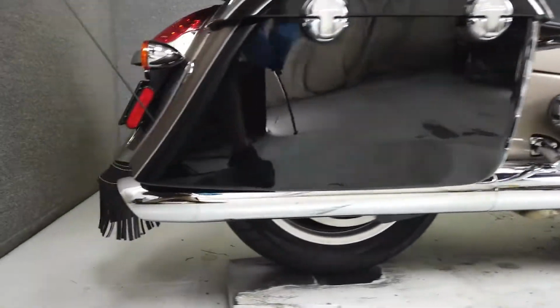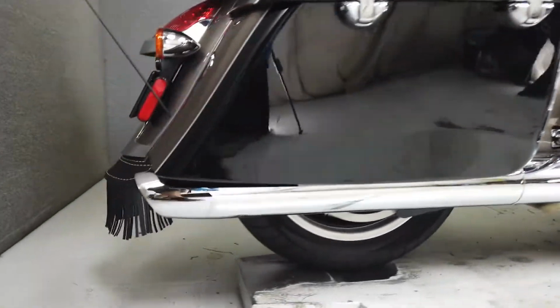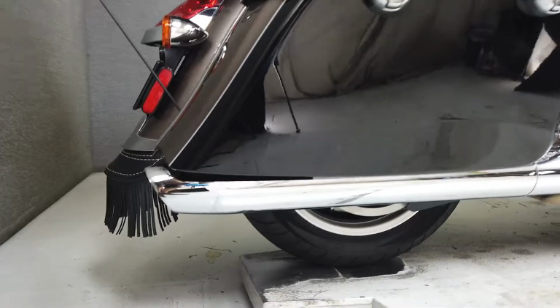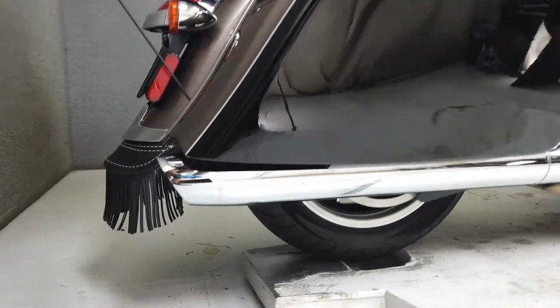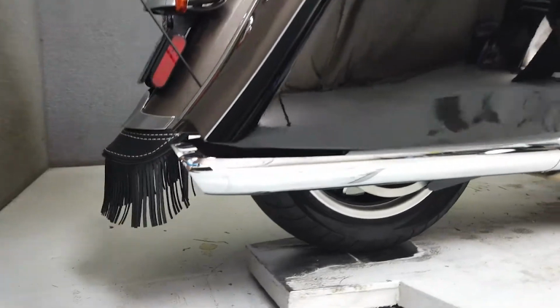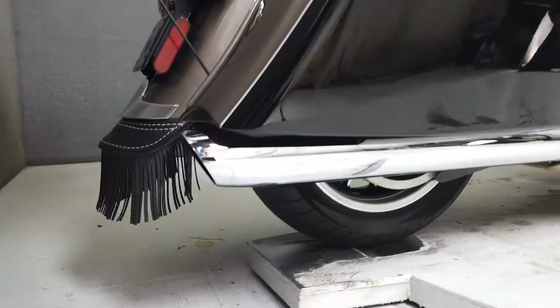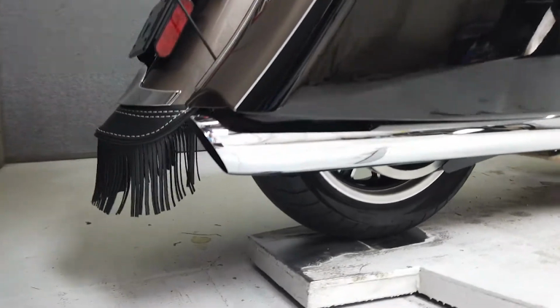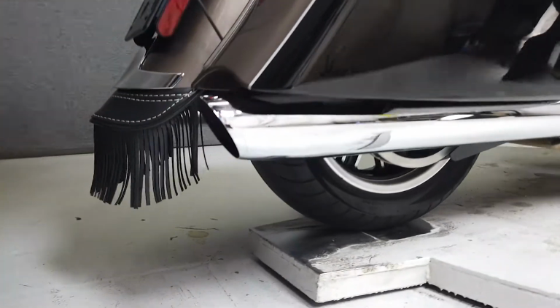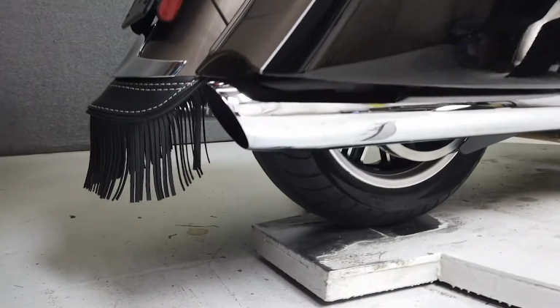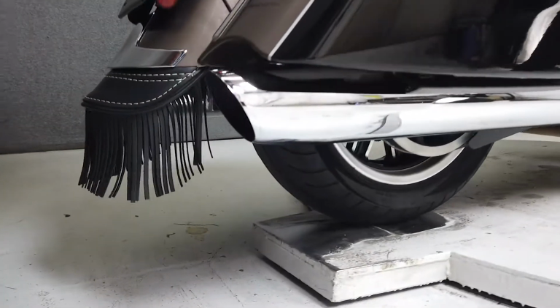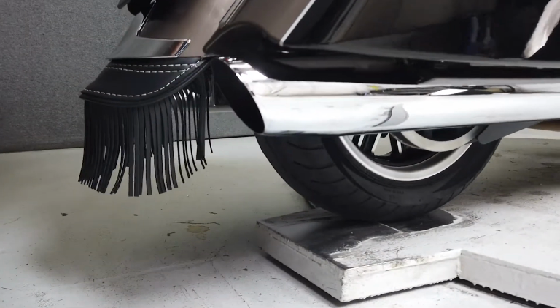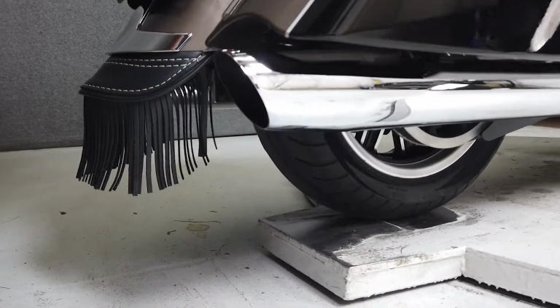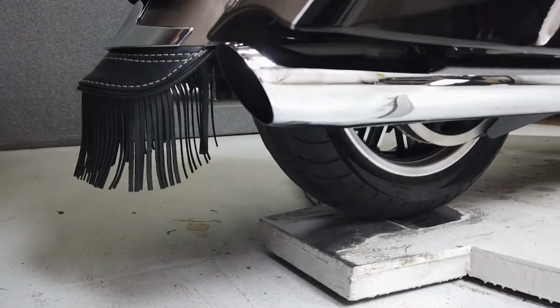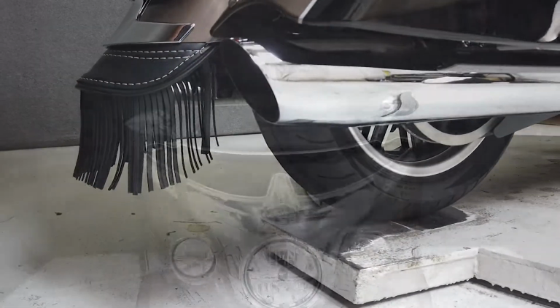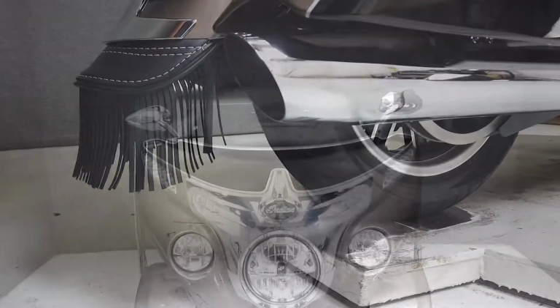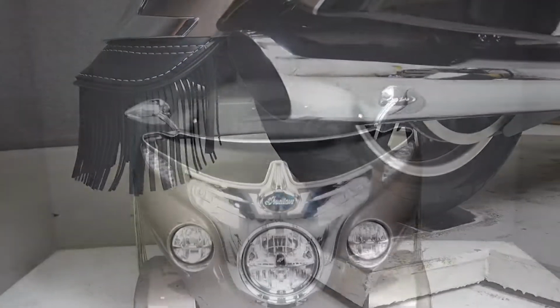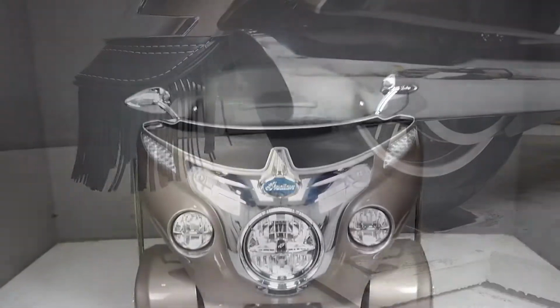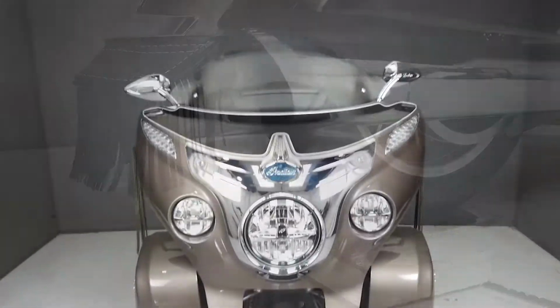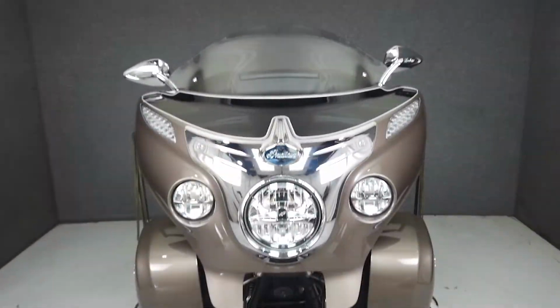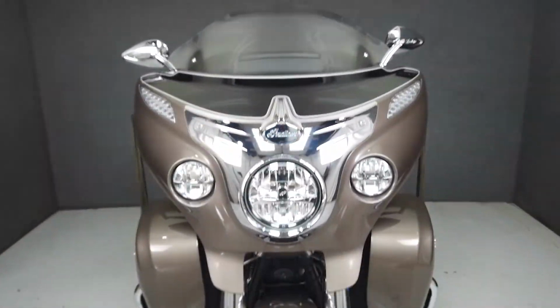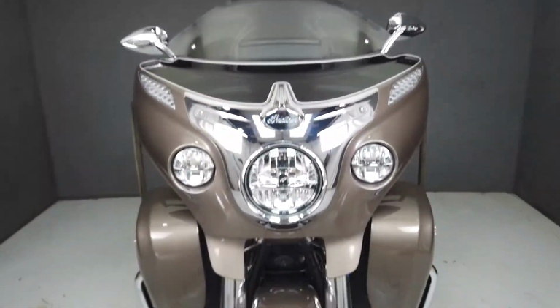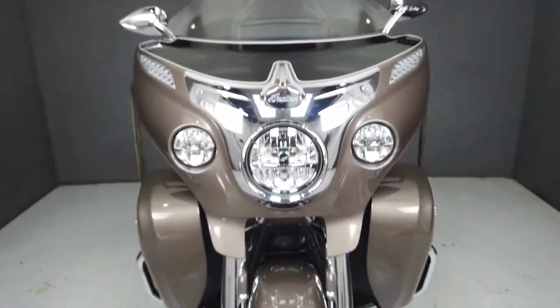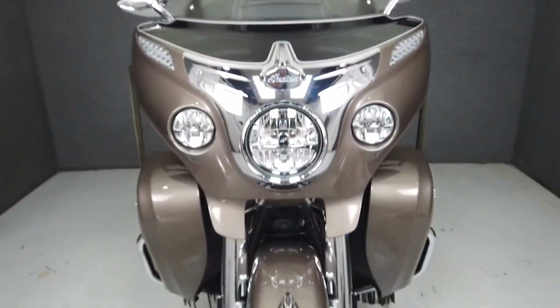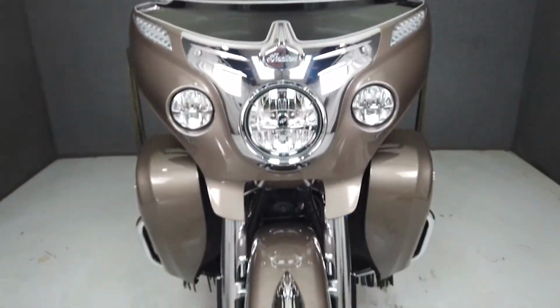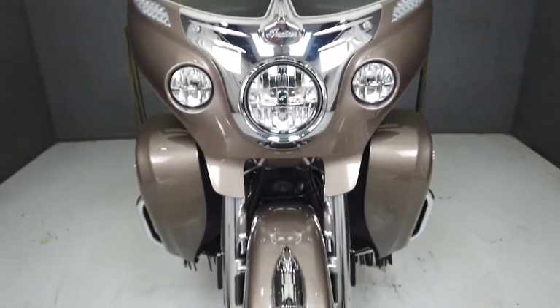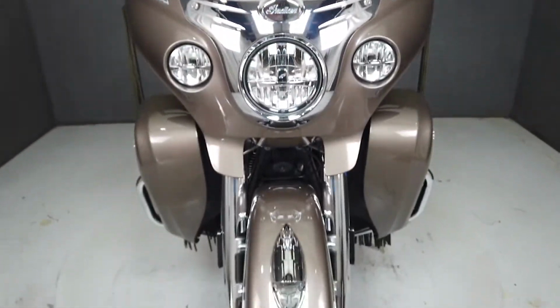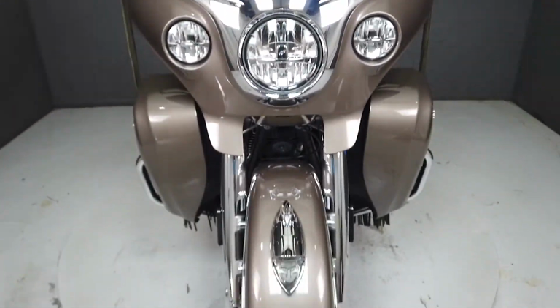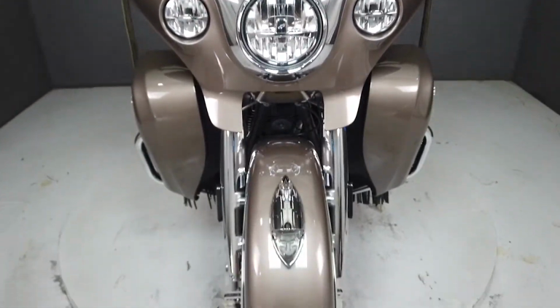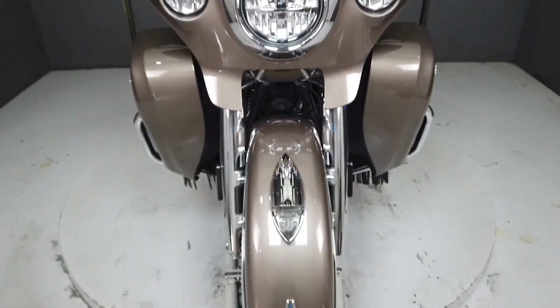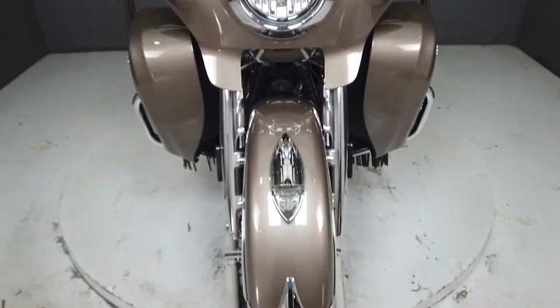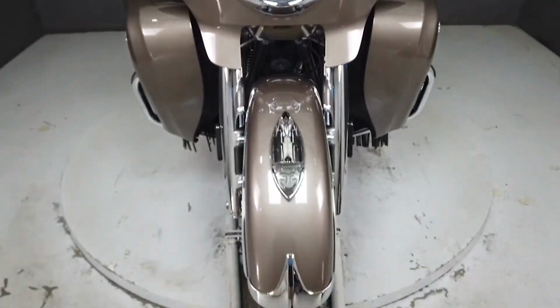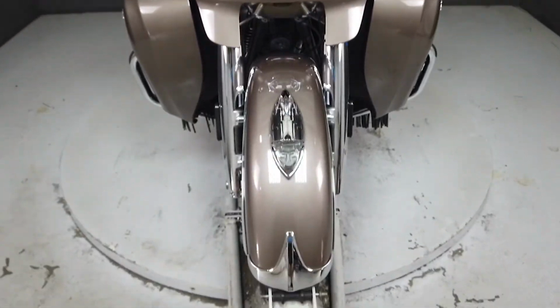This bike has been upgraded with aftermarket mirrors, lever, footboard, and rear fender tip tassels.